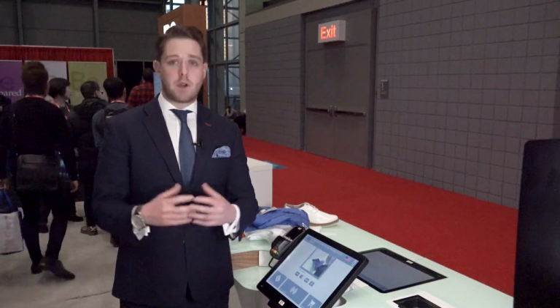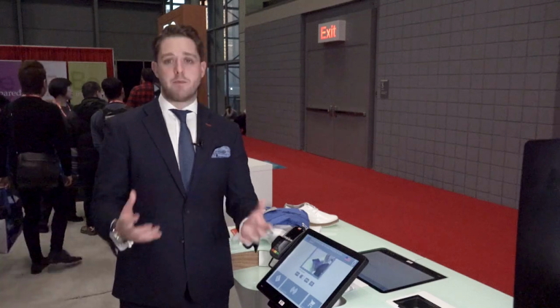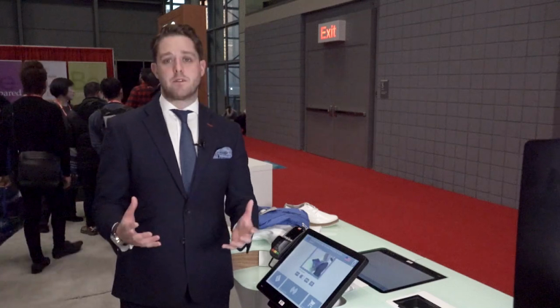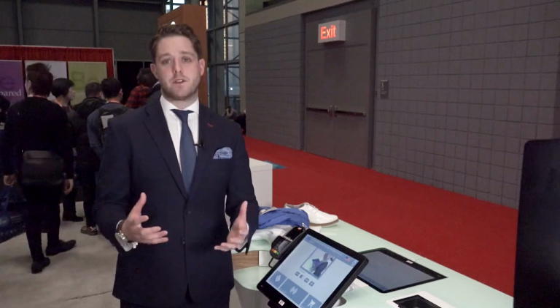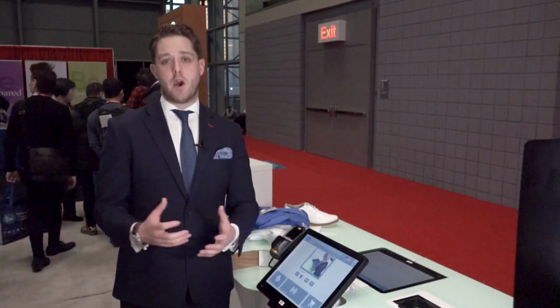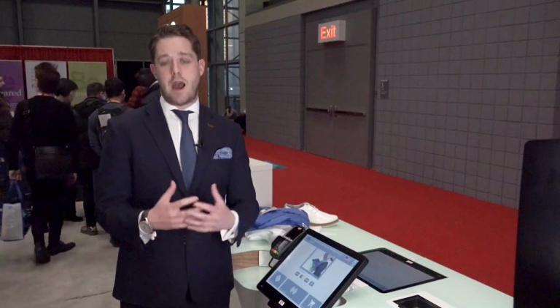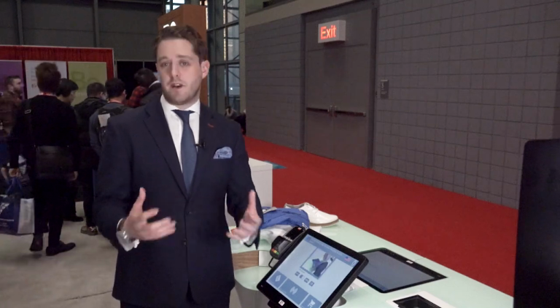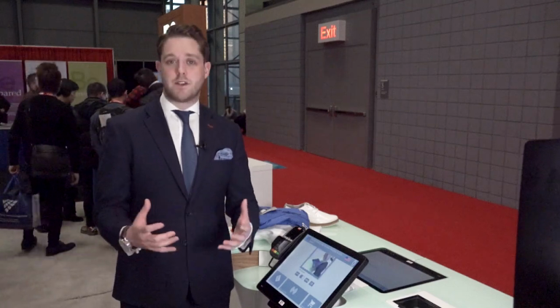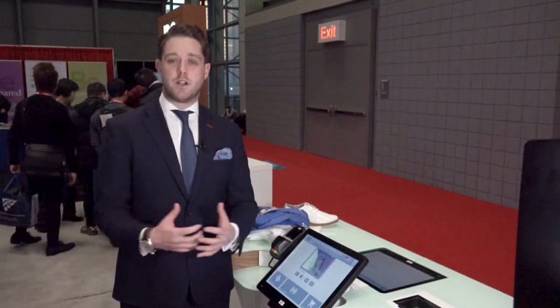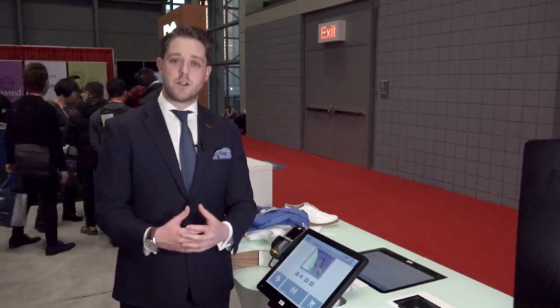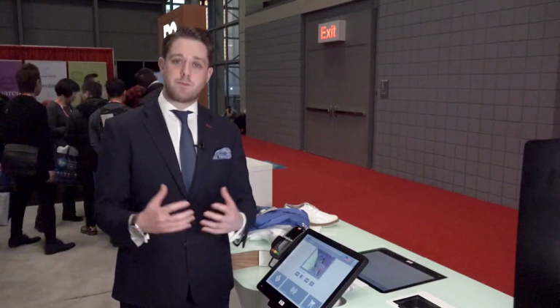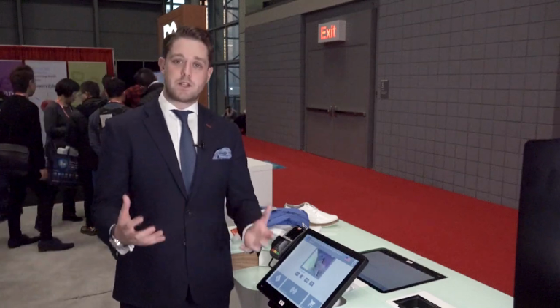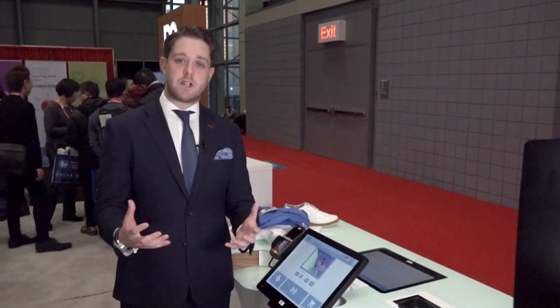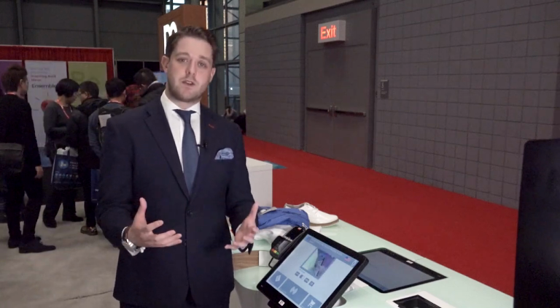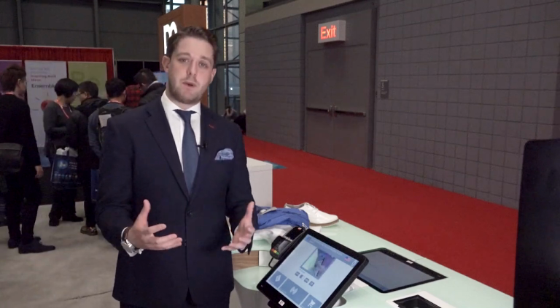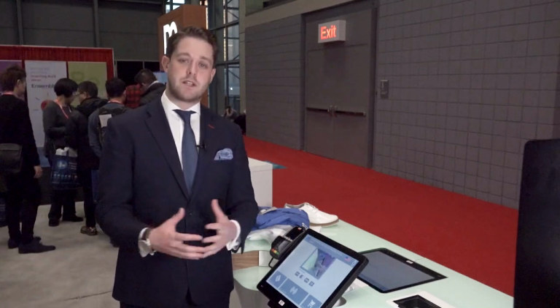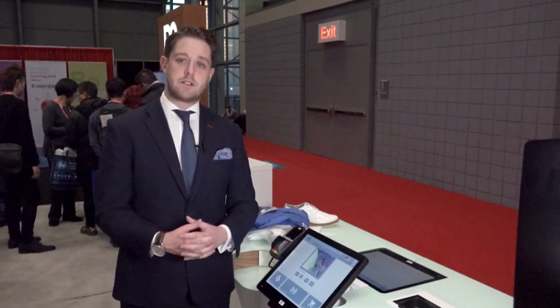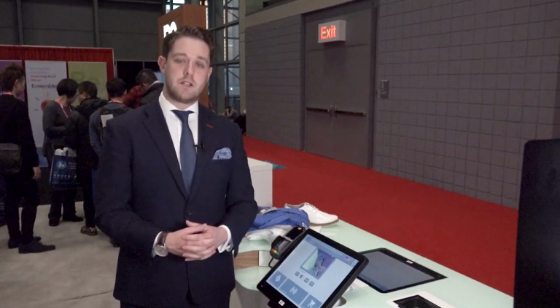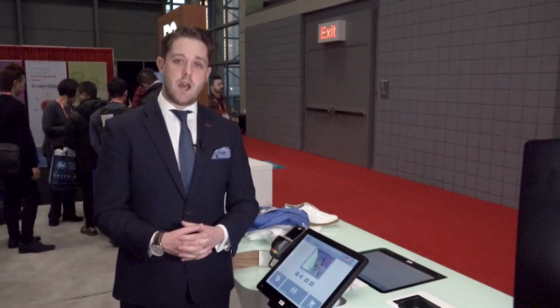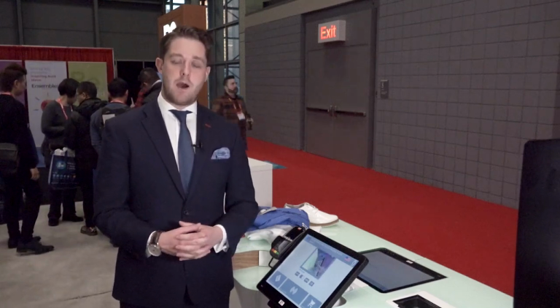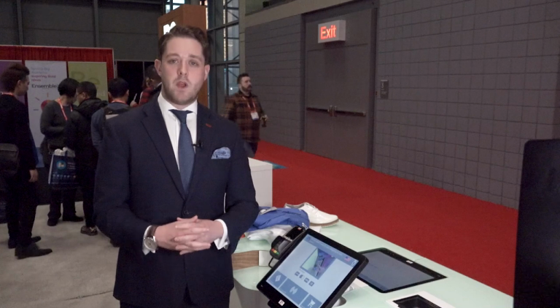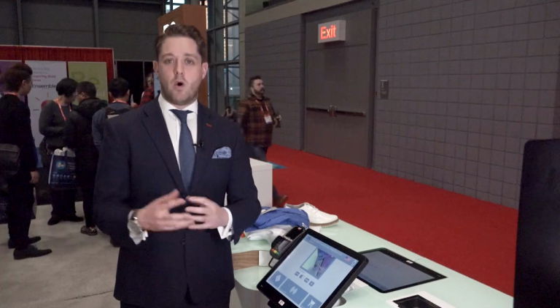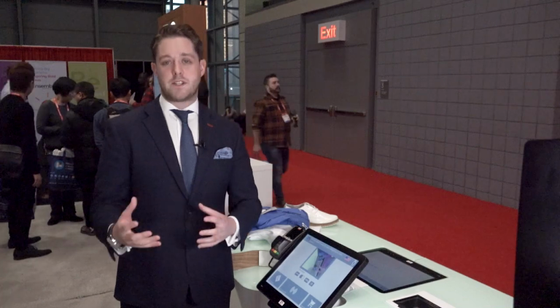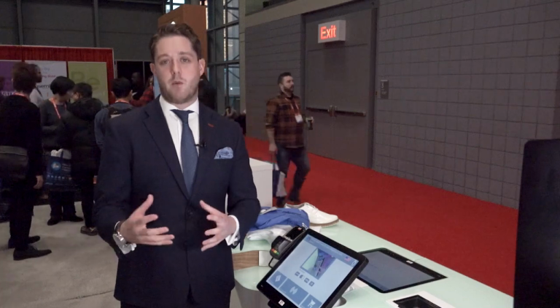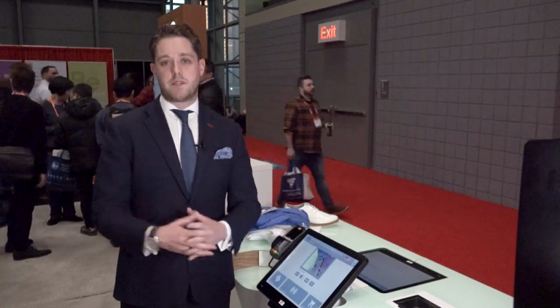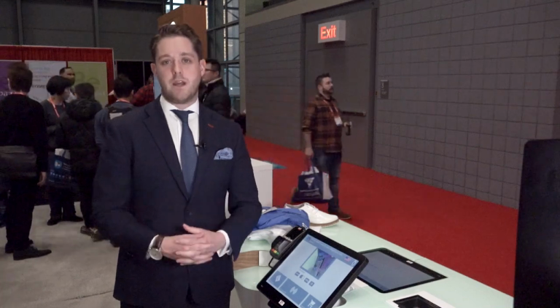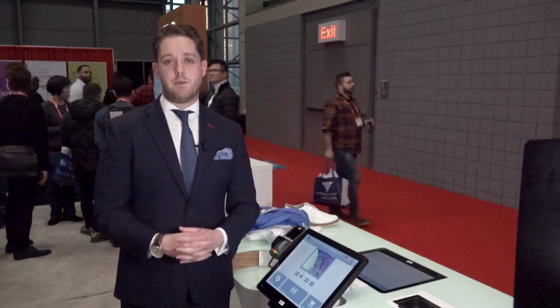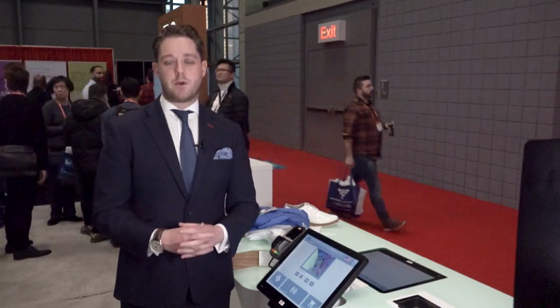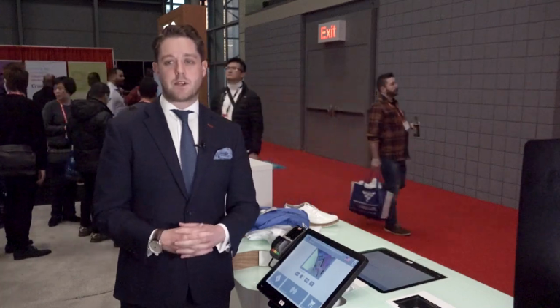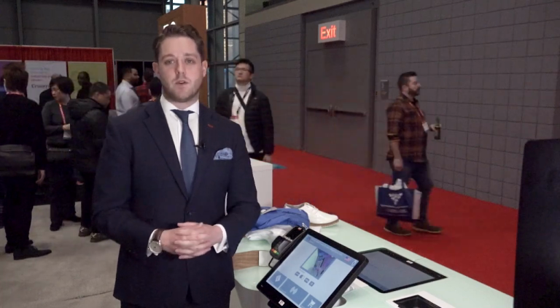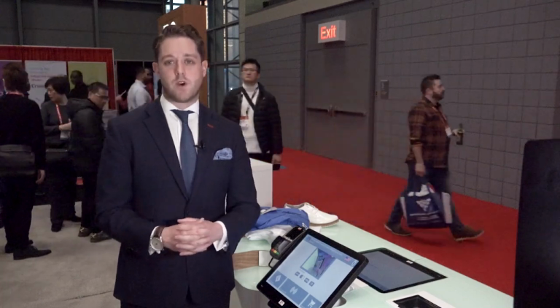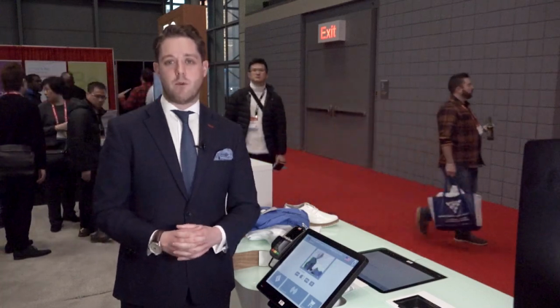Come down to the show, have a look at the solution, speak to our sales specialists, or visit our website at dieboldnixdorf.com.